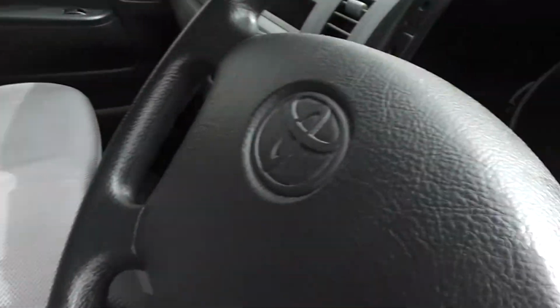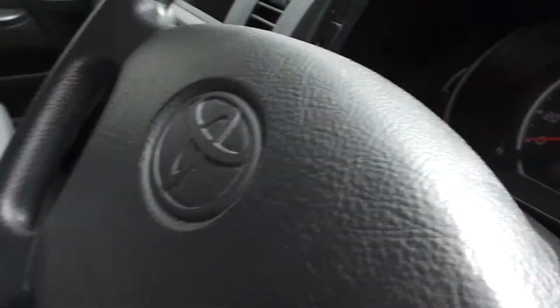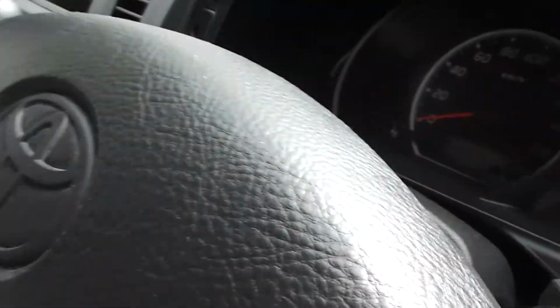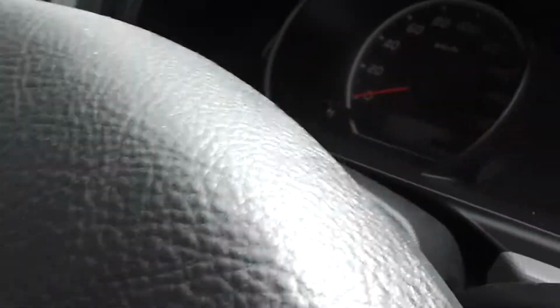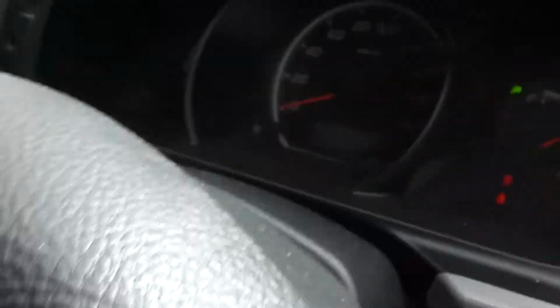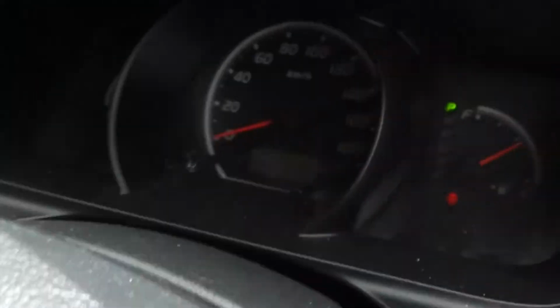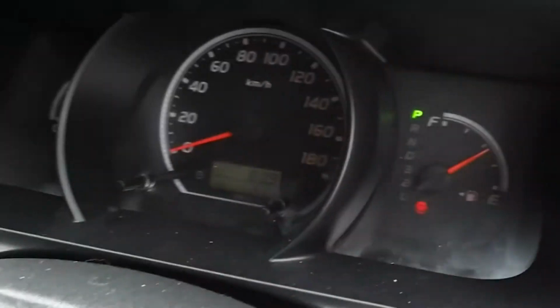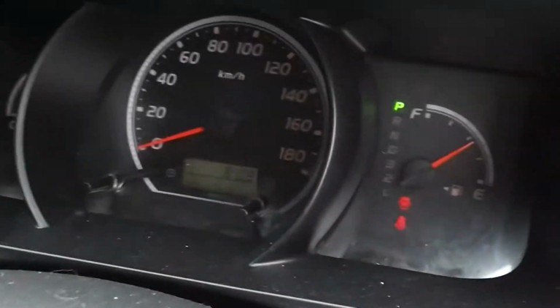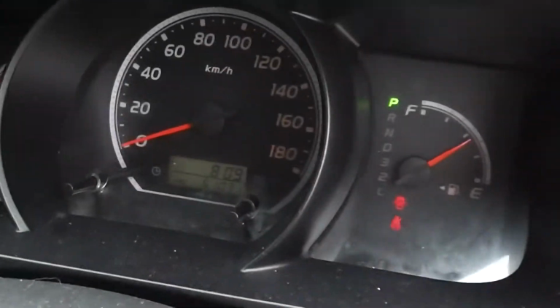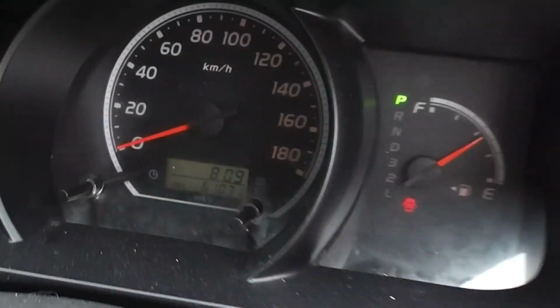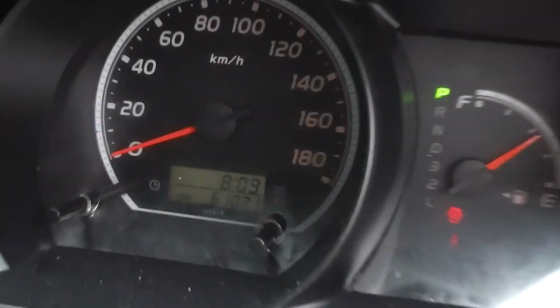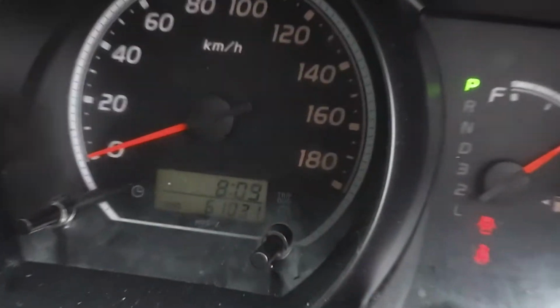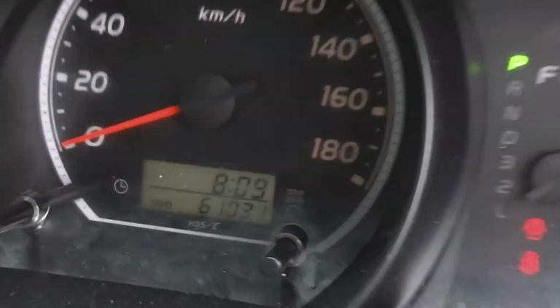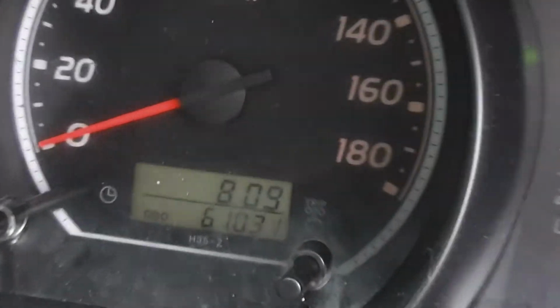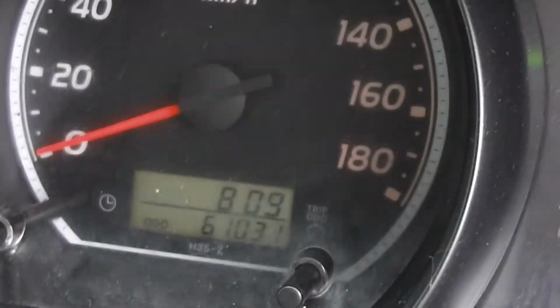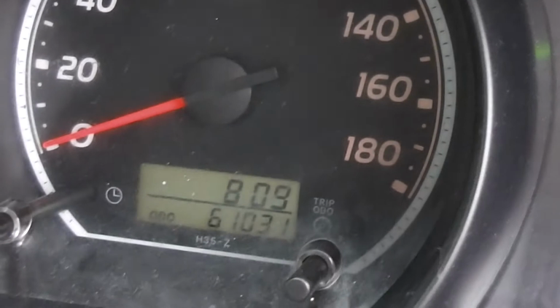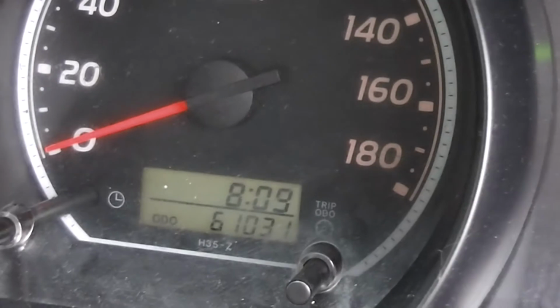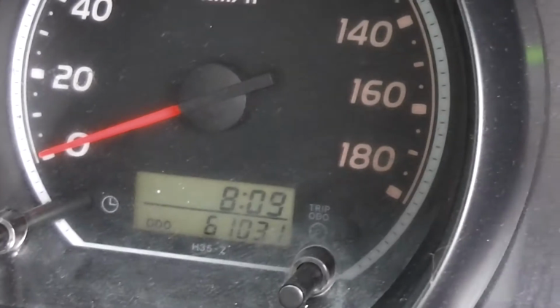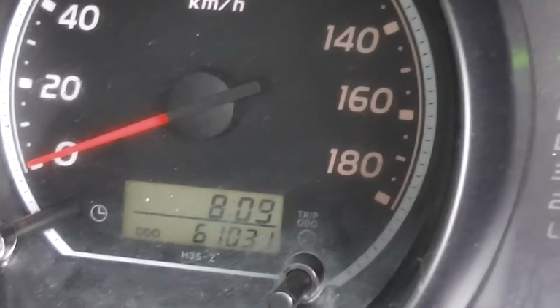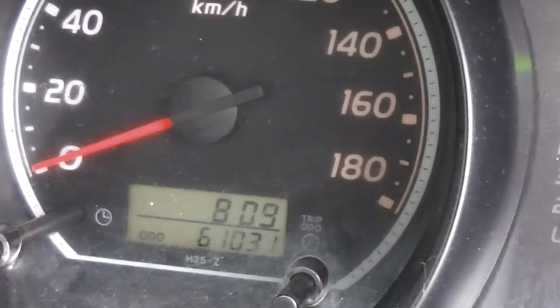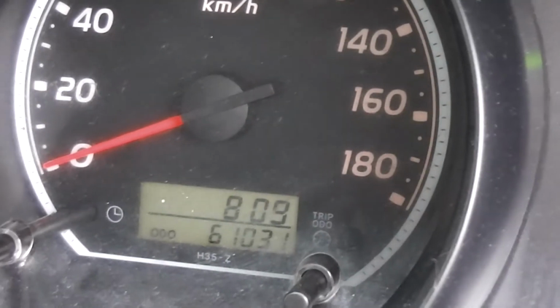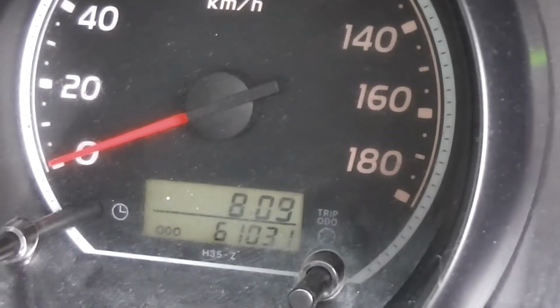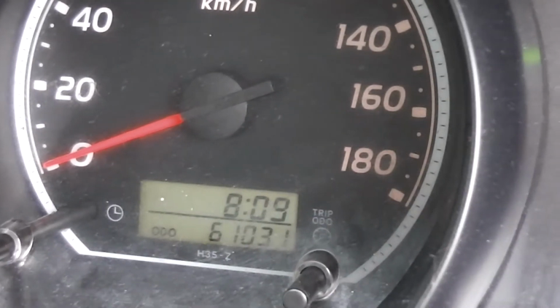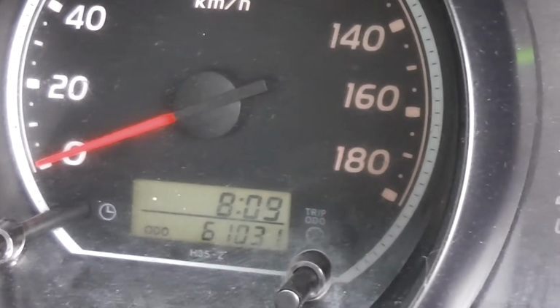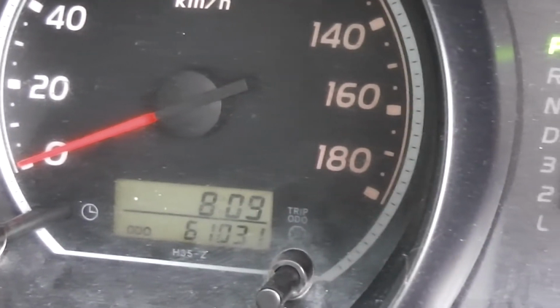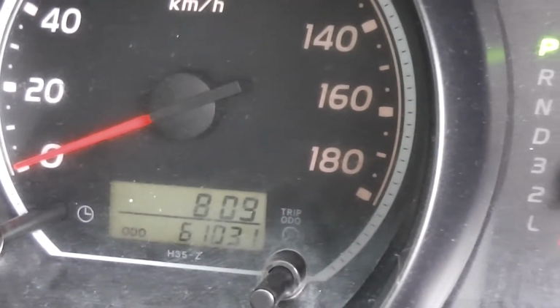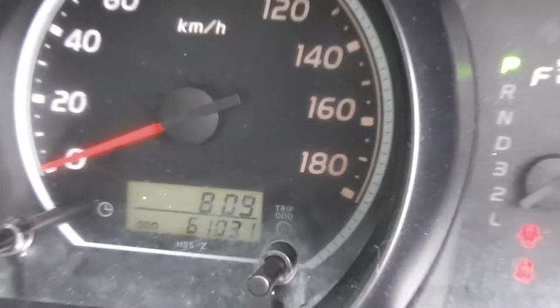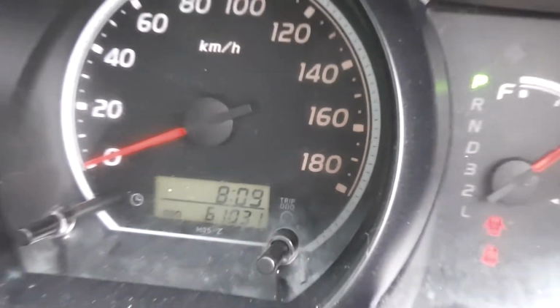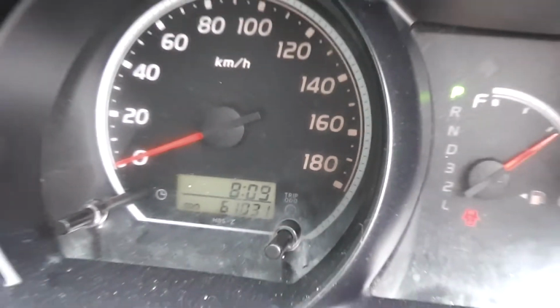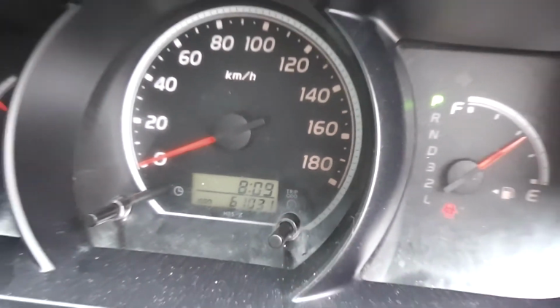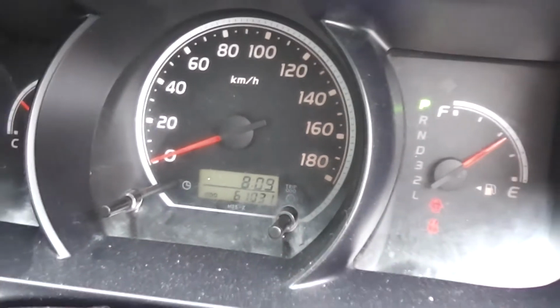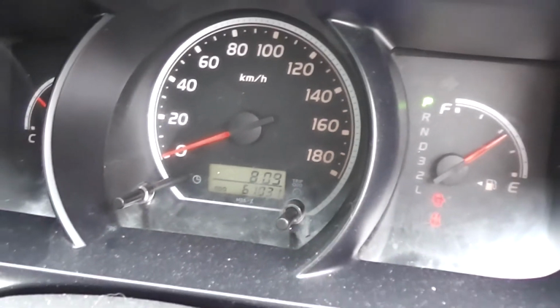And there it is — just clicked over 61,000 kilometres on the odometer.